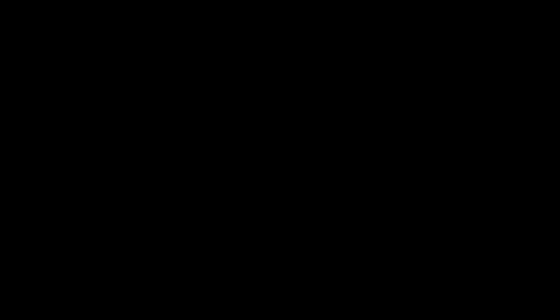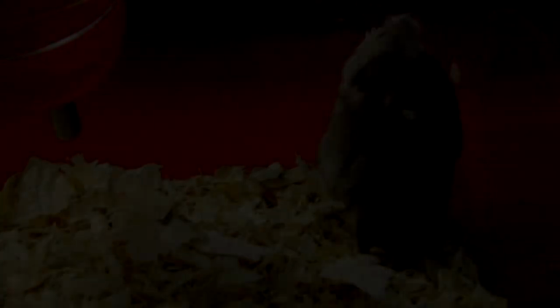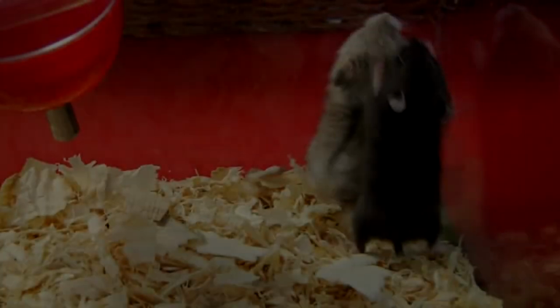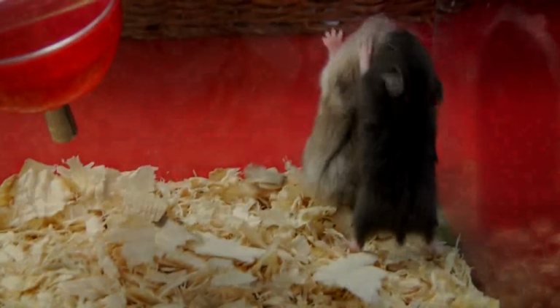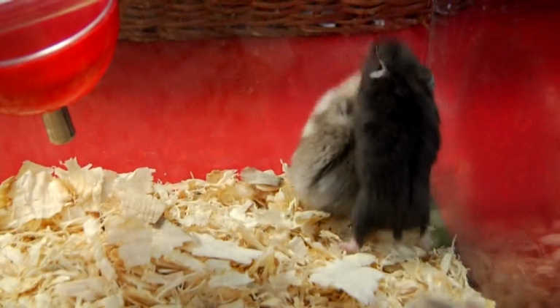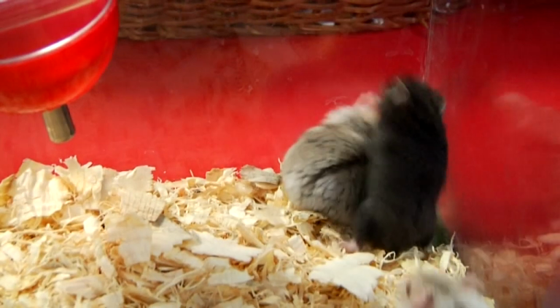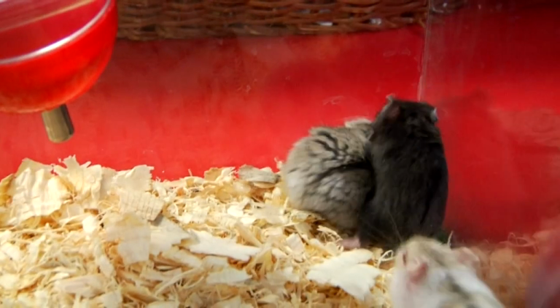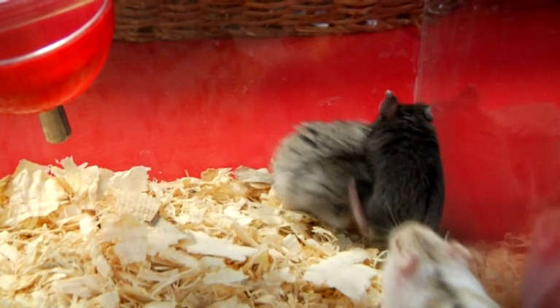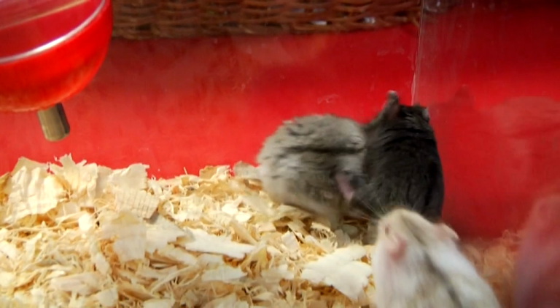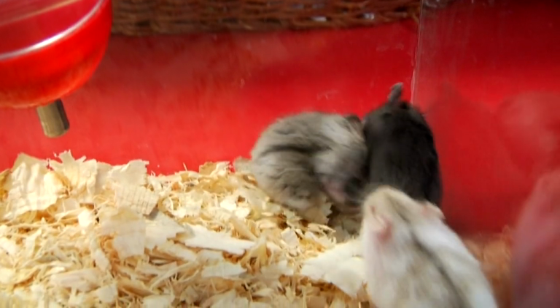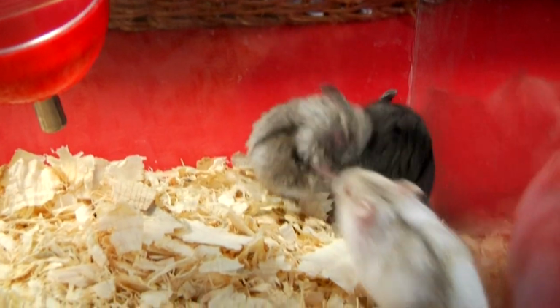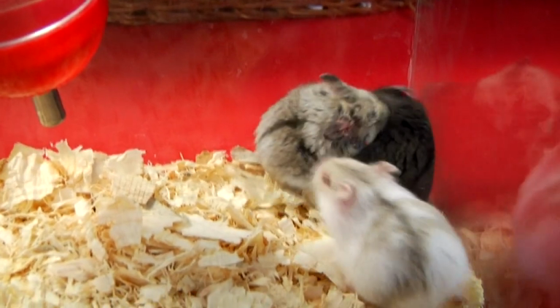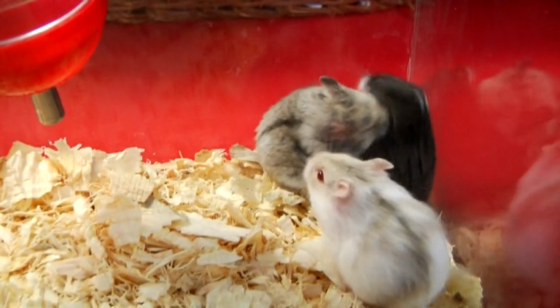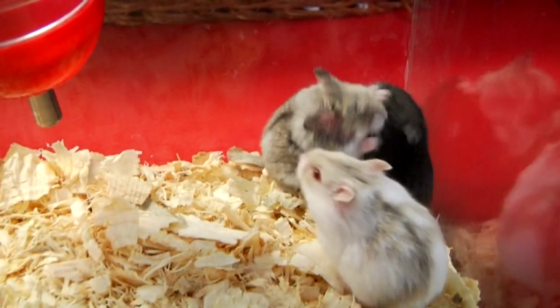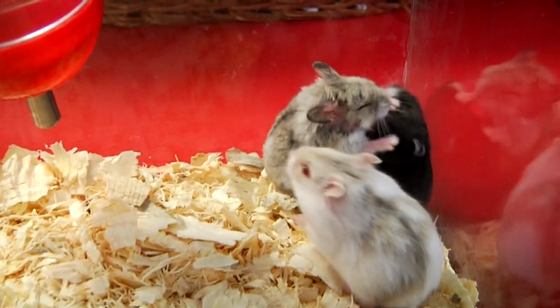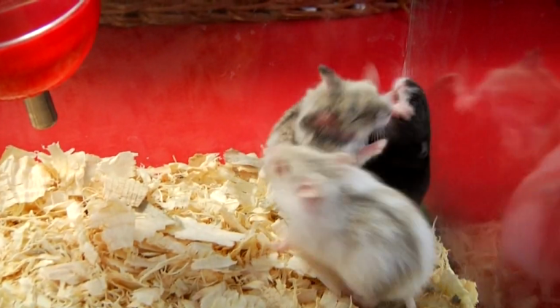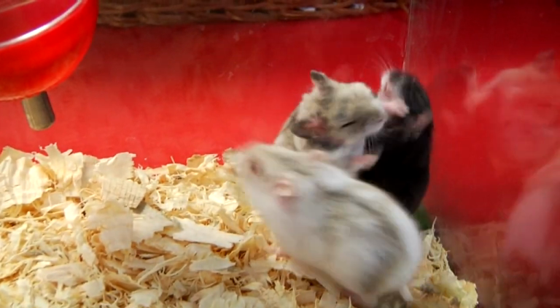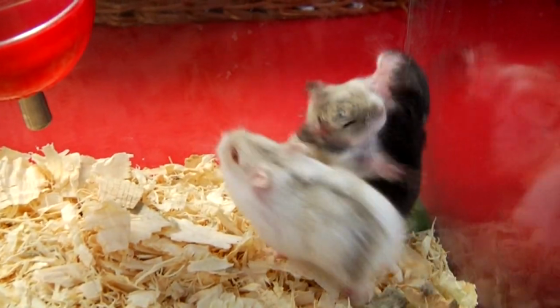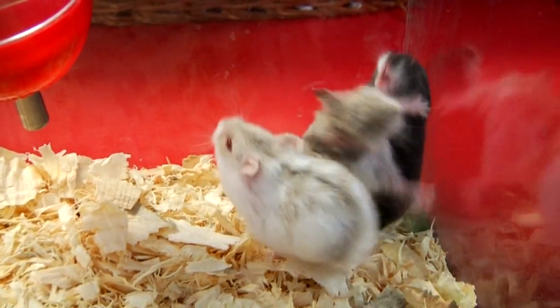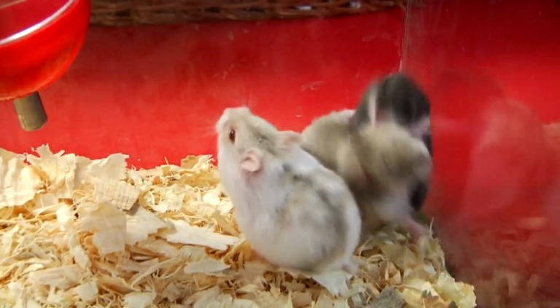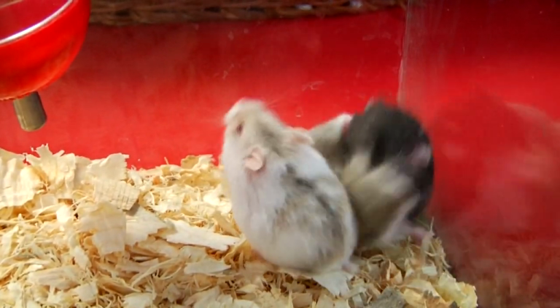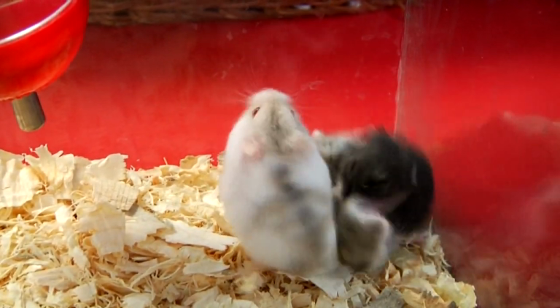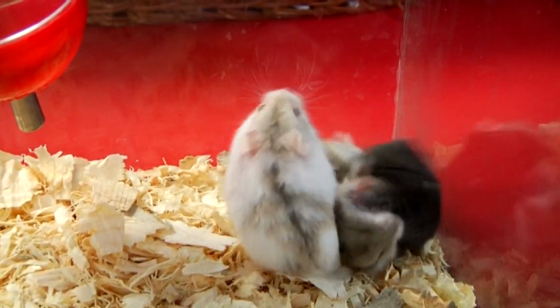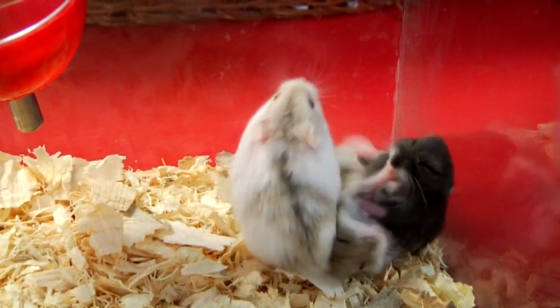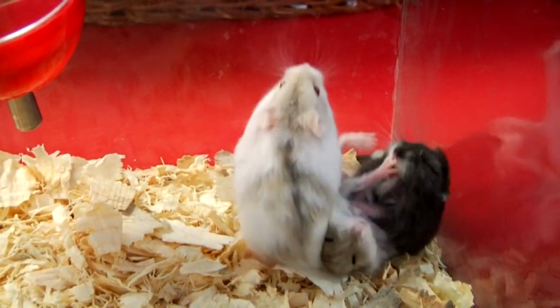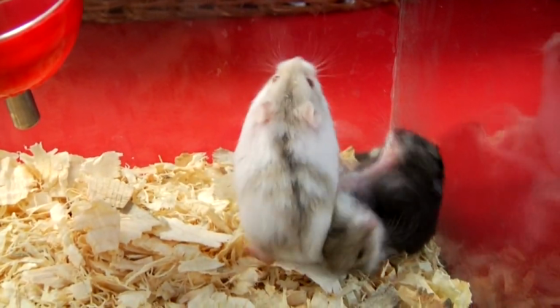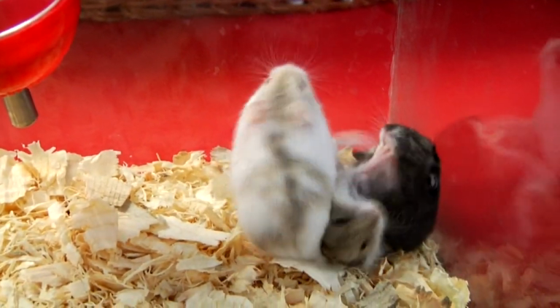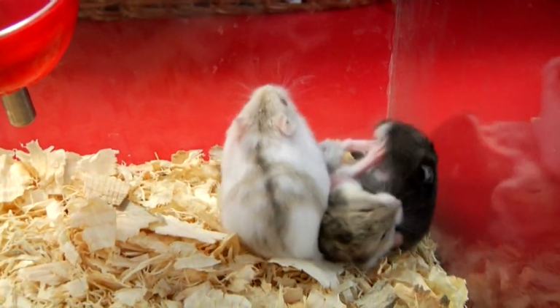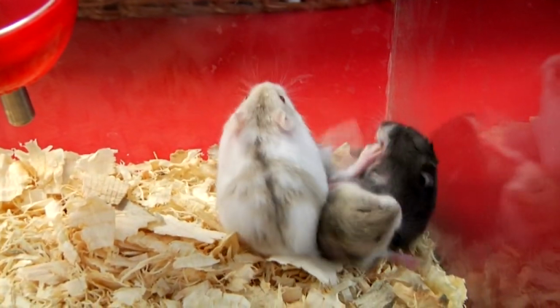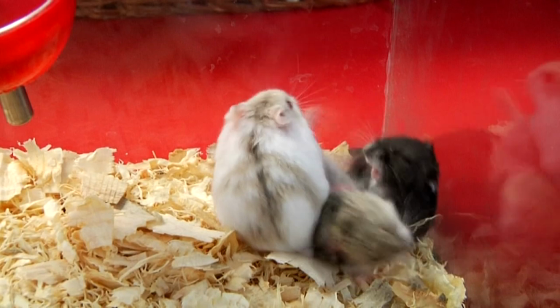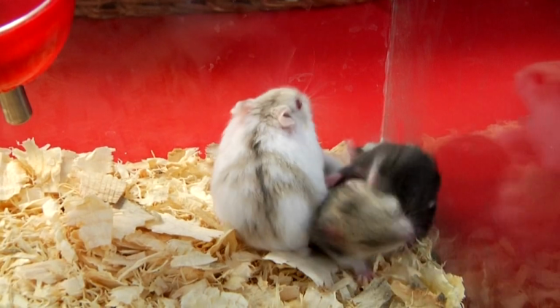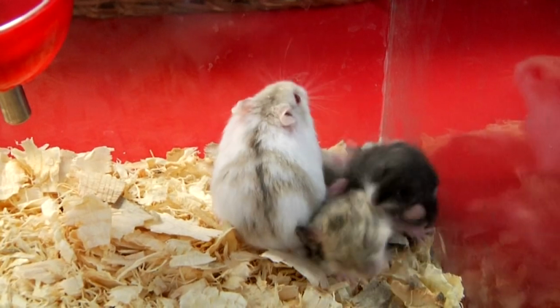Hi, this is Ashley with Pet Planet in Riverton, Utah. Today I'm going to let you know how you can care for your hamsters.